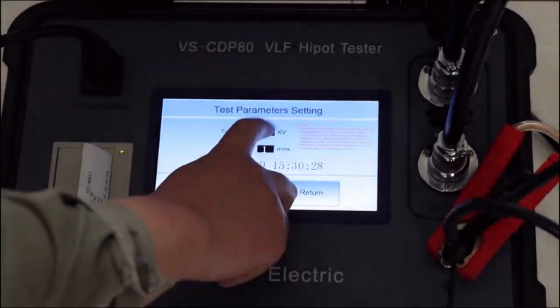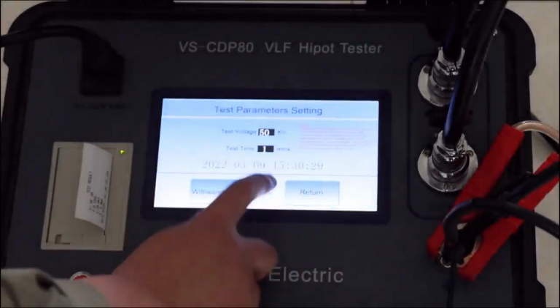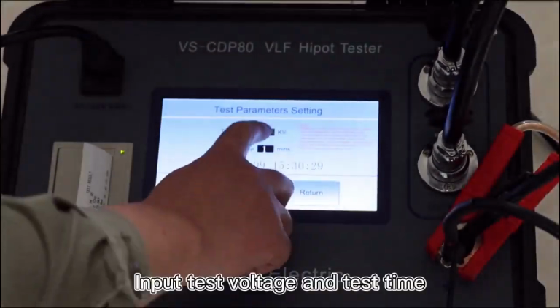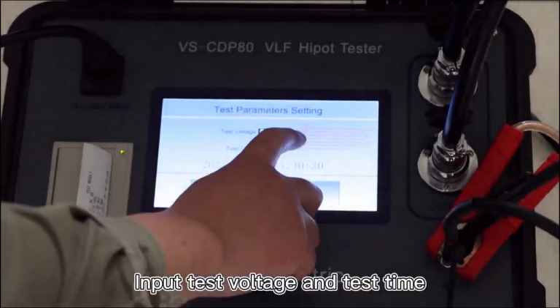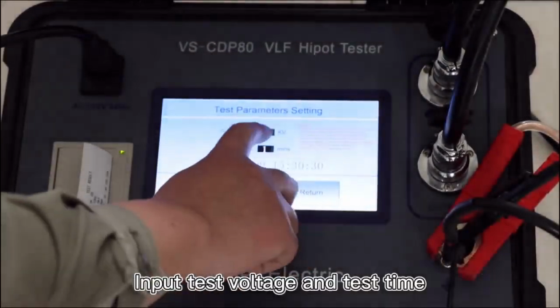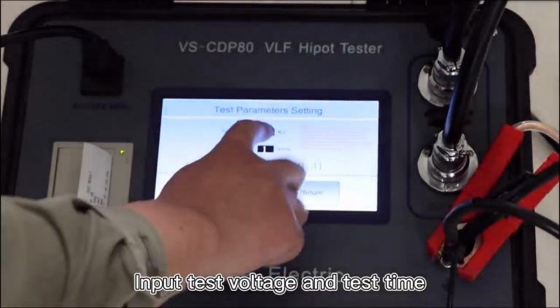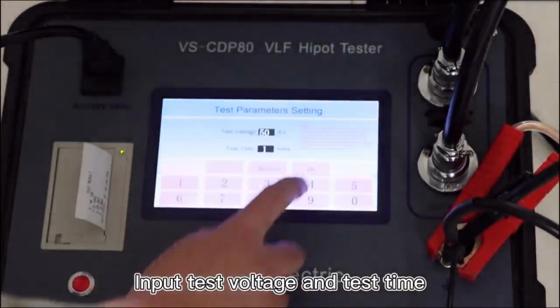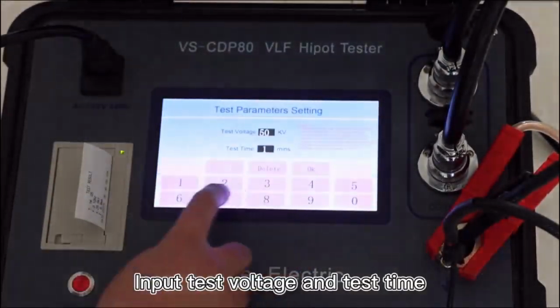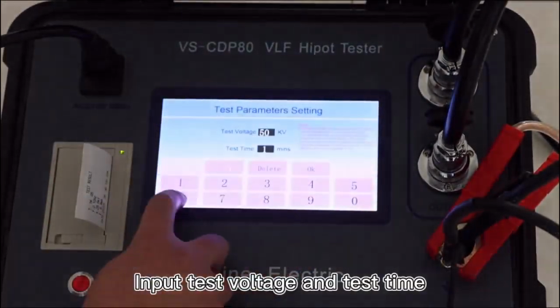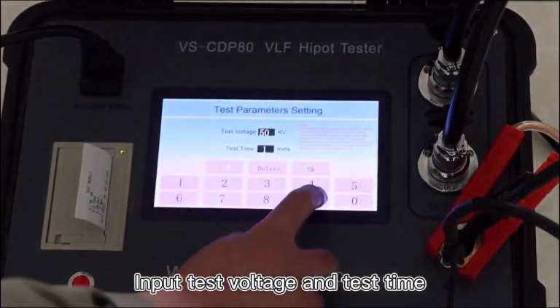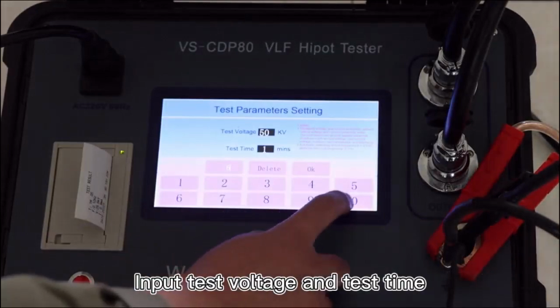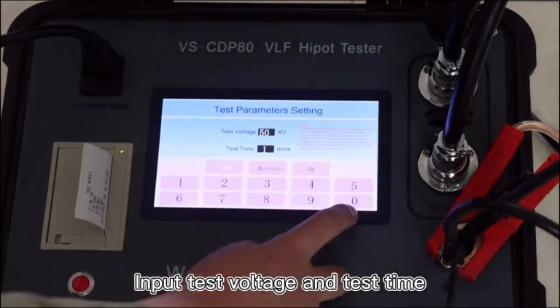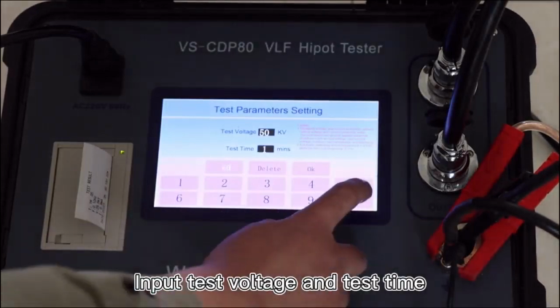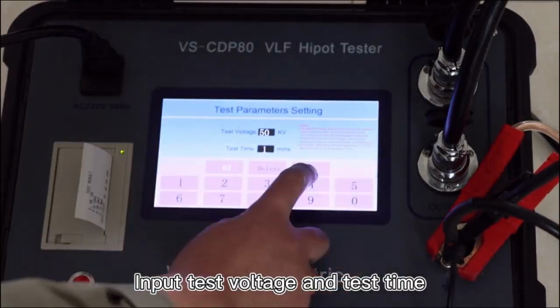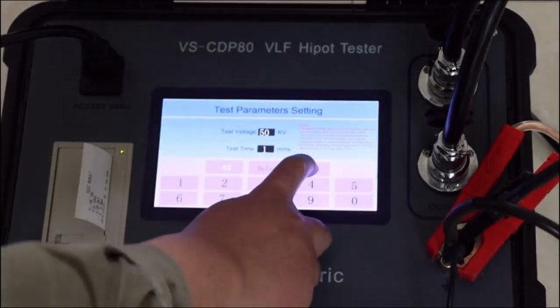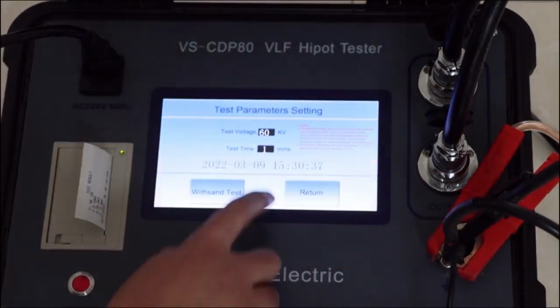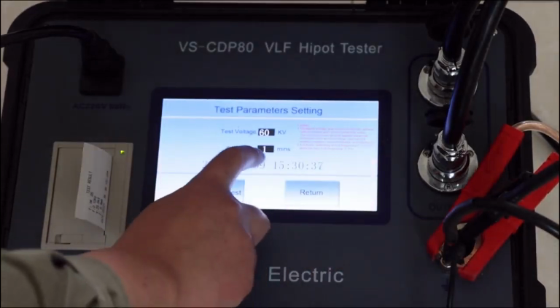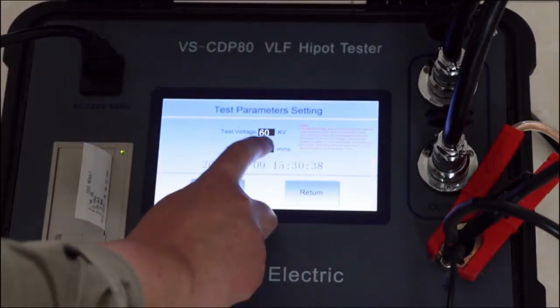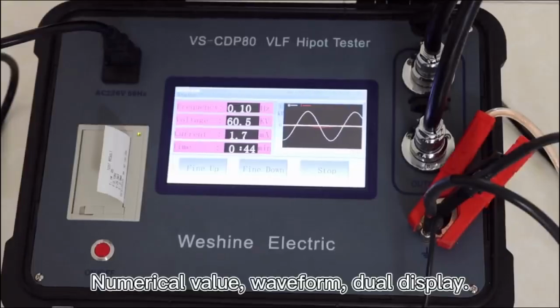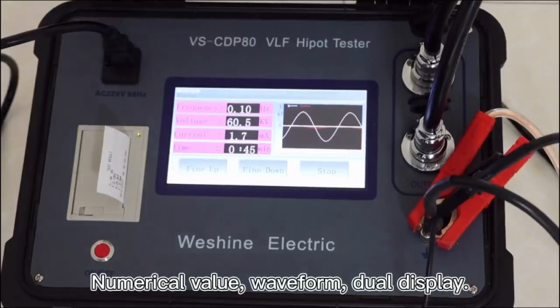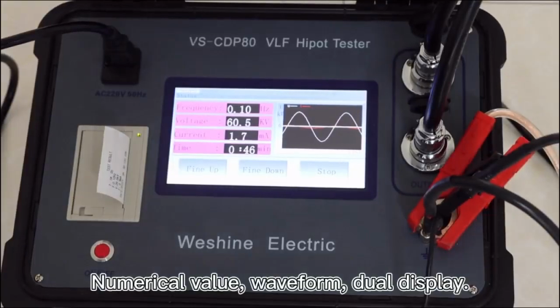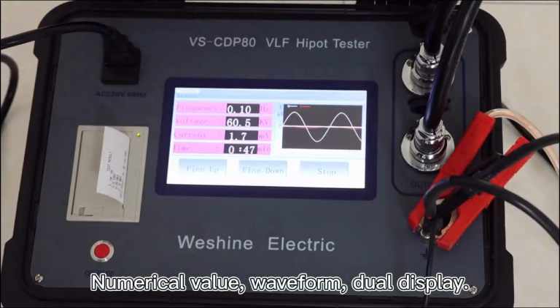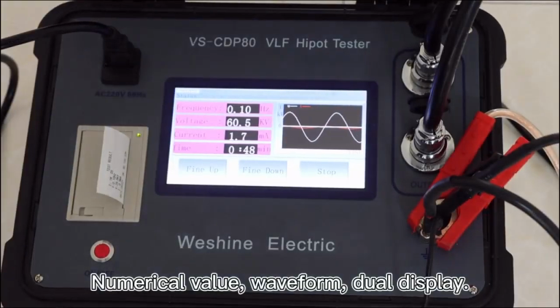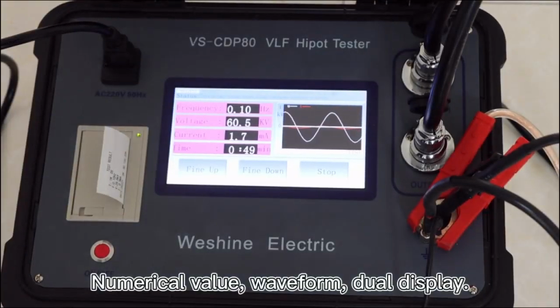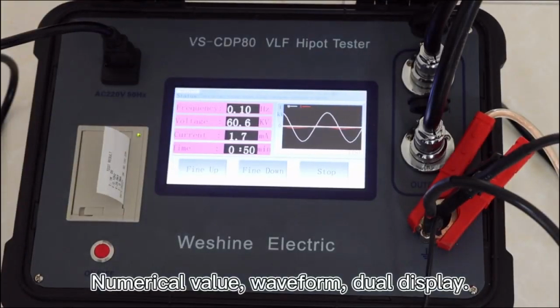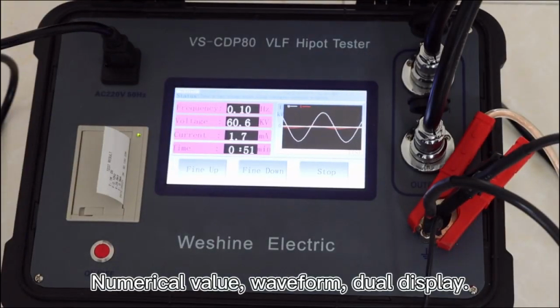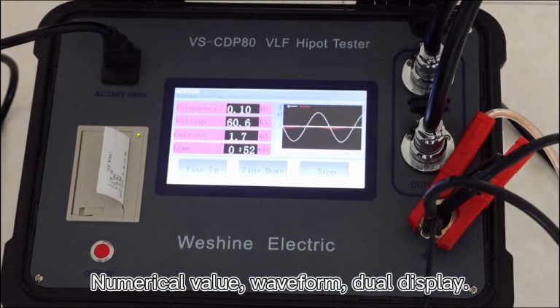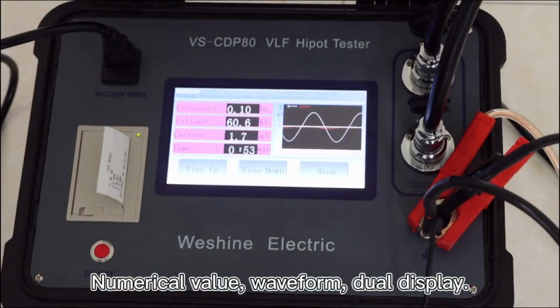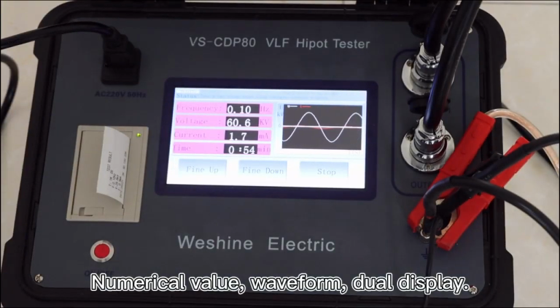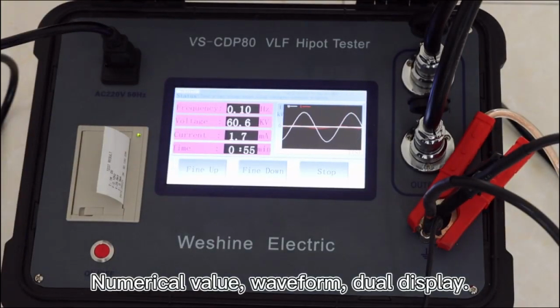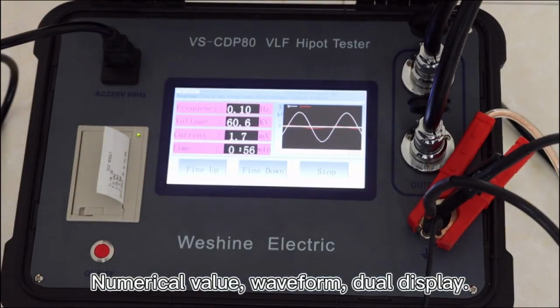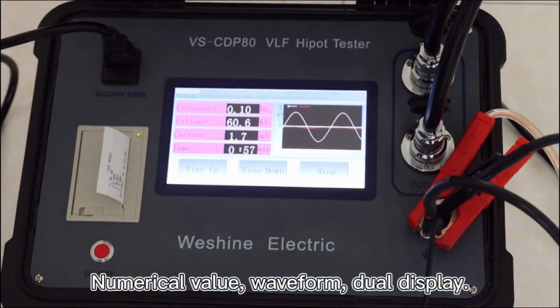Input the test voltage and test time. The display supports numerical value, waveform, and dual display modes.